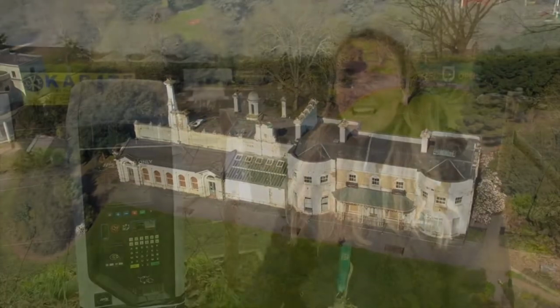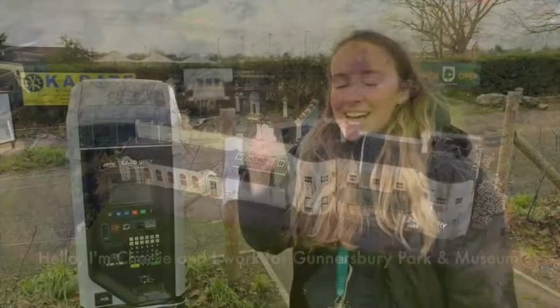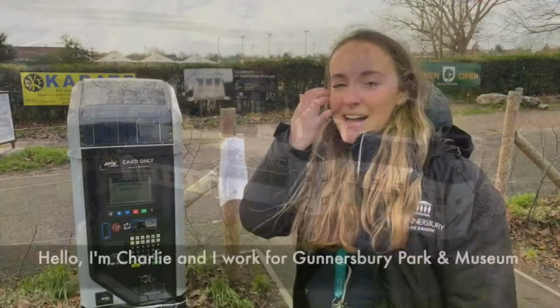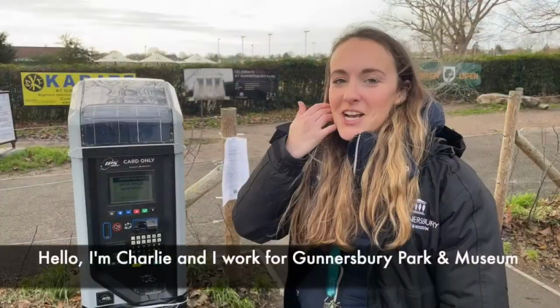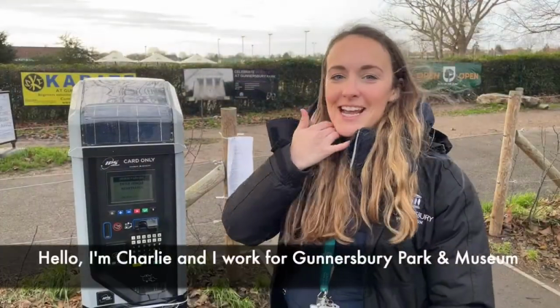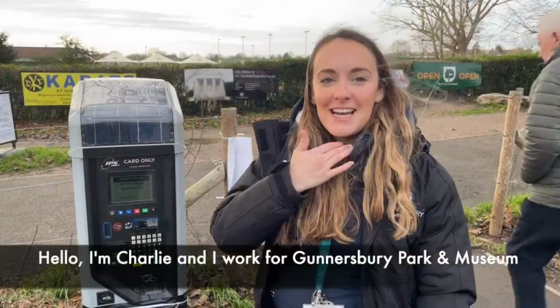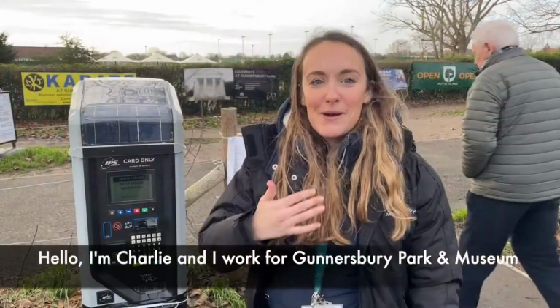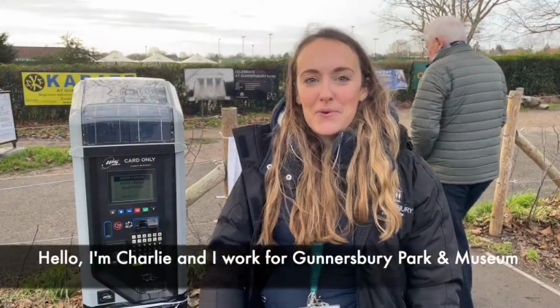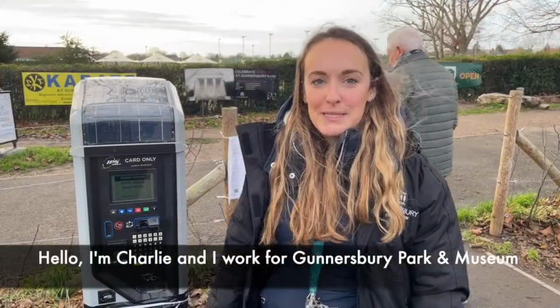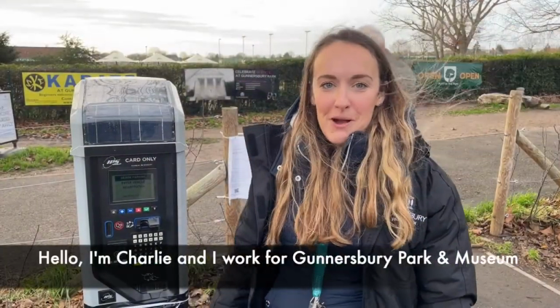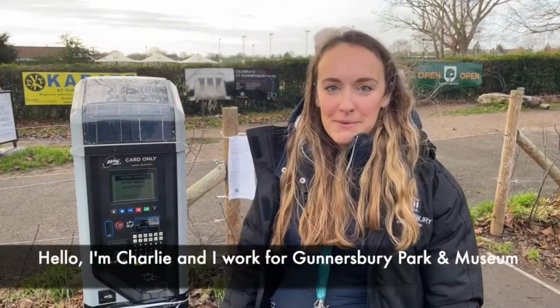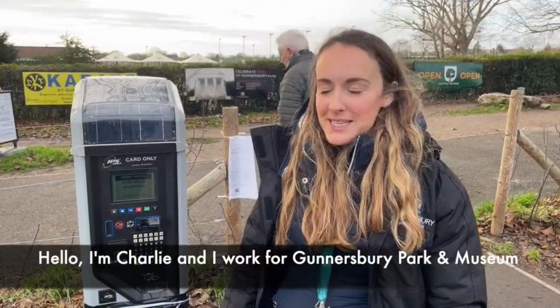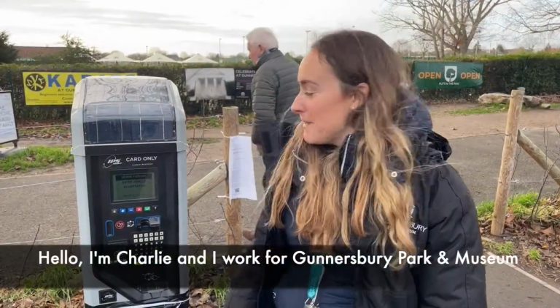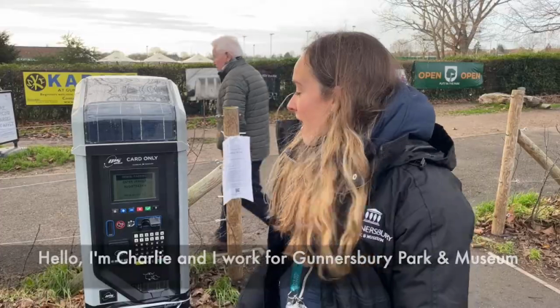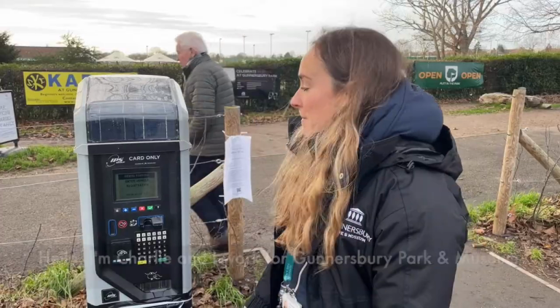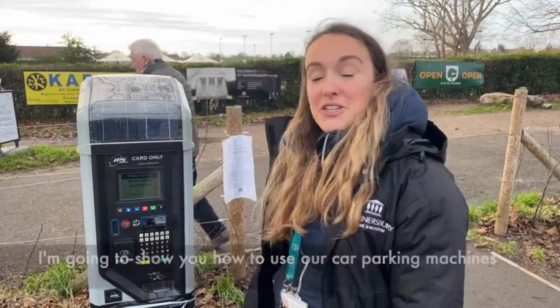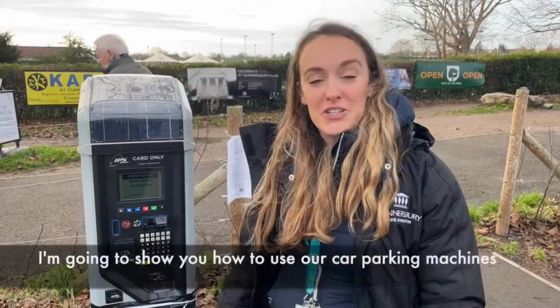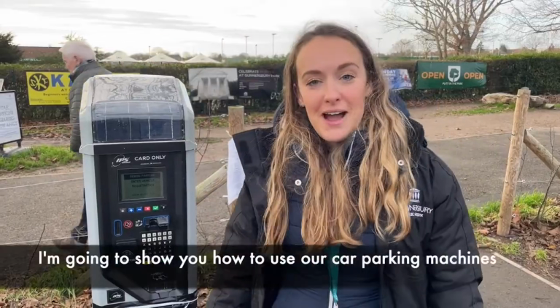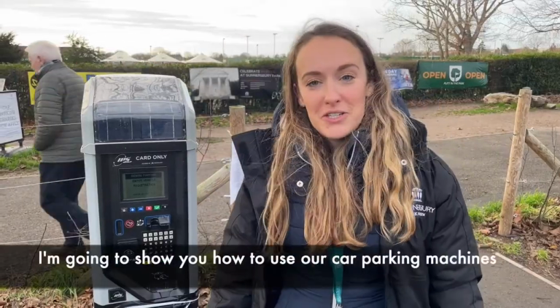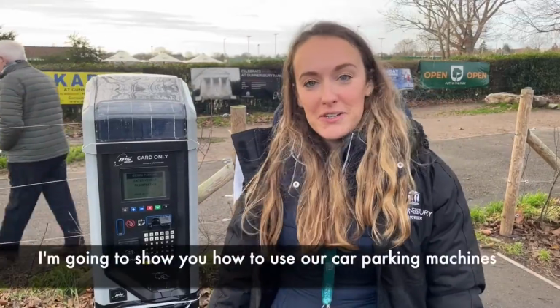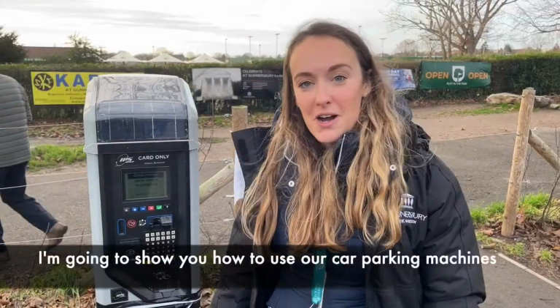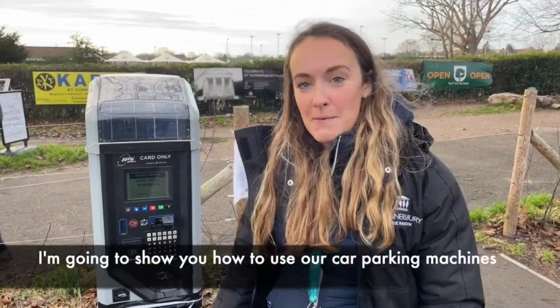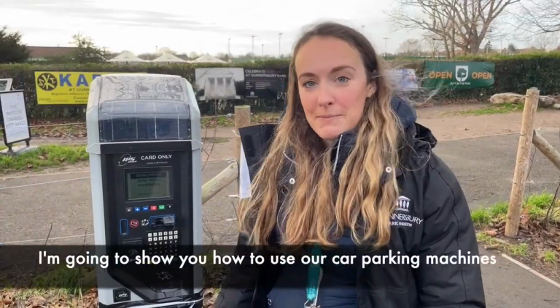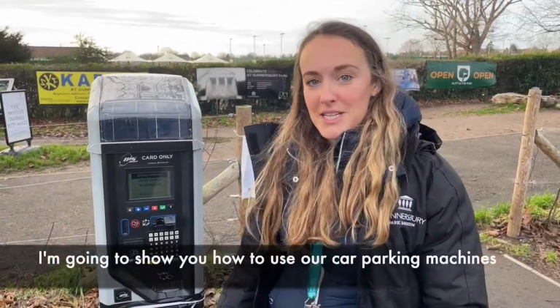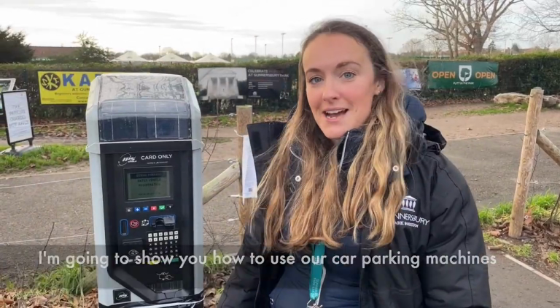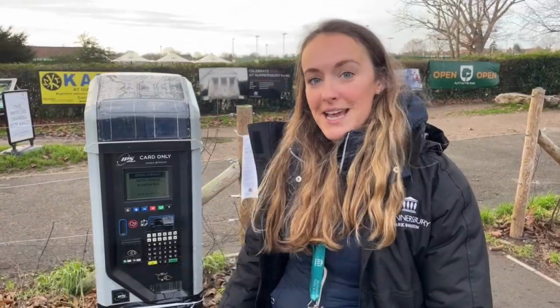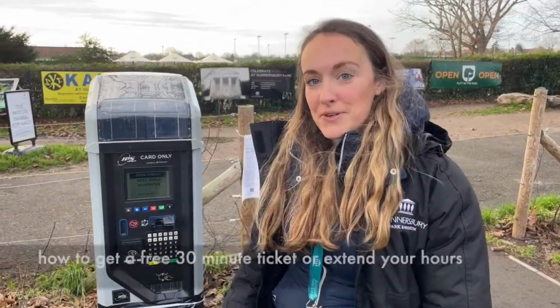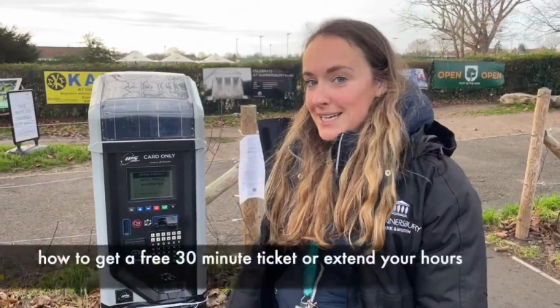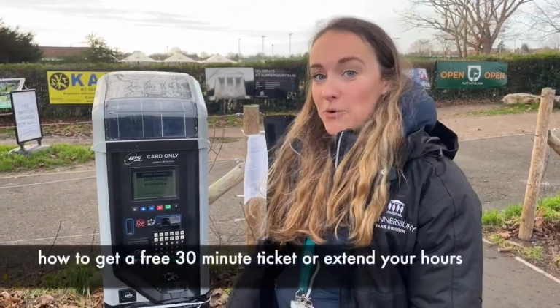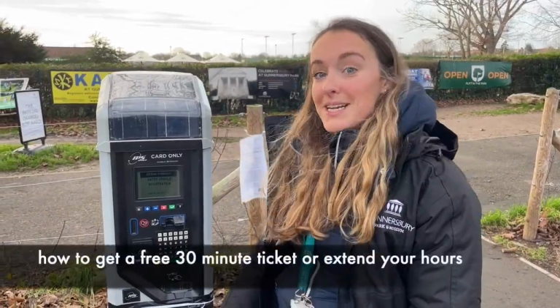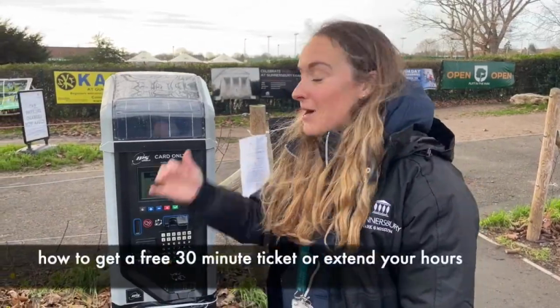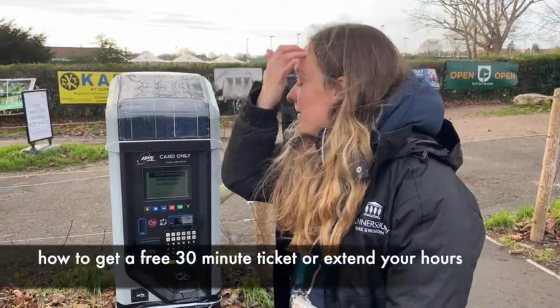Hello, I'm Charlie and I work for Ganninsbury Parking Museum. I'm going to show you how to use our car parking machines and how to get a free ticket or extend your hours.